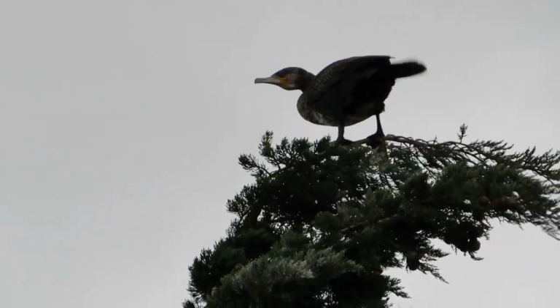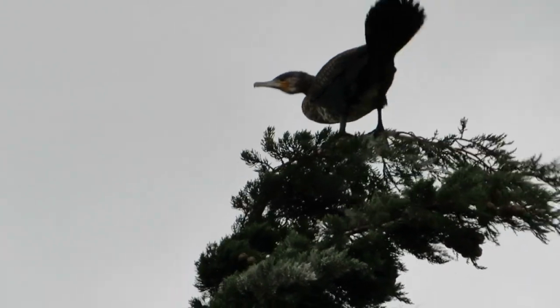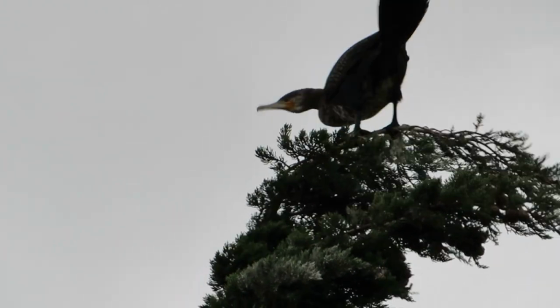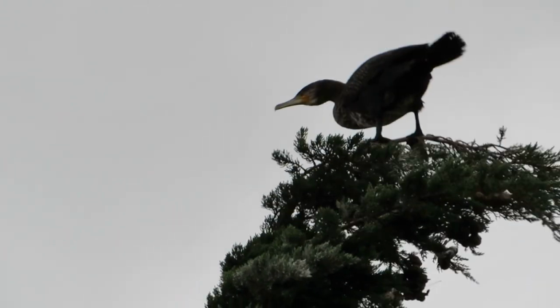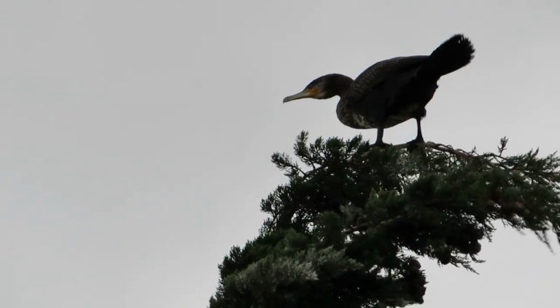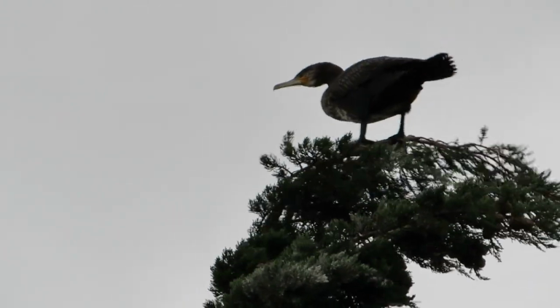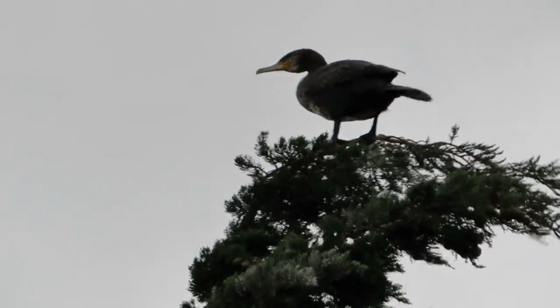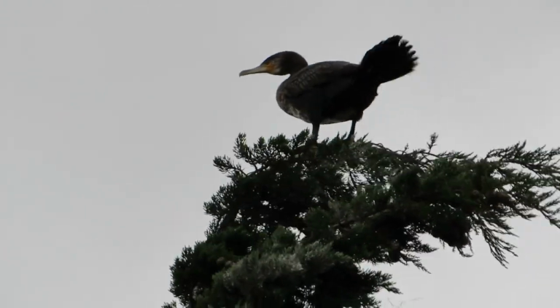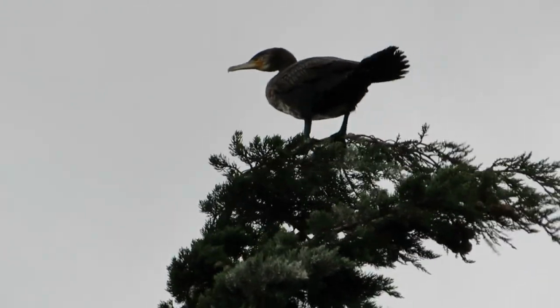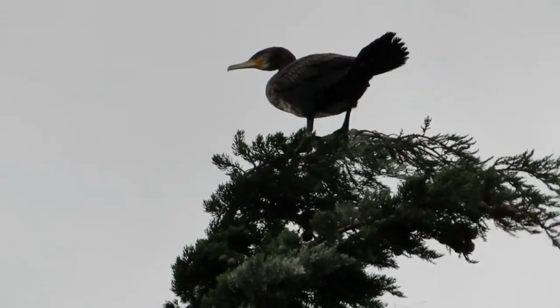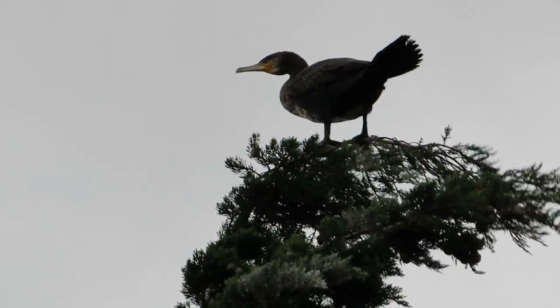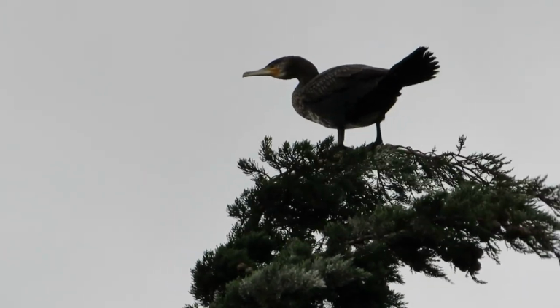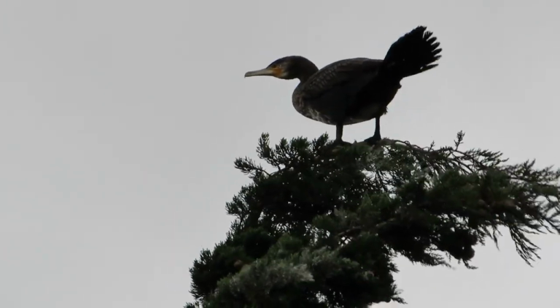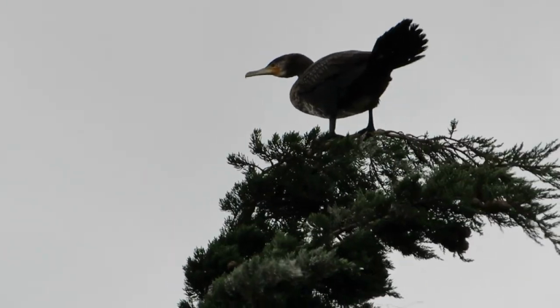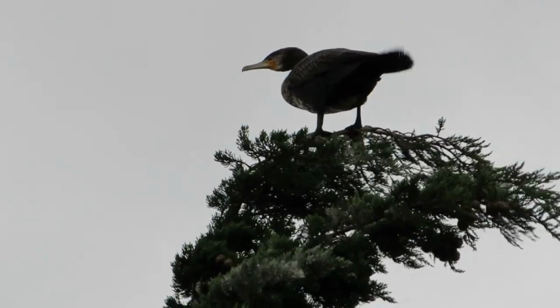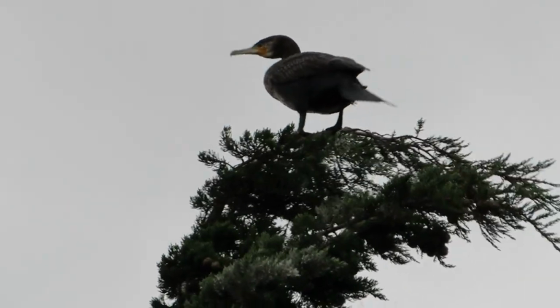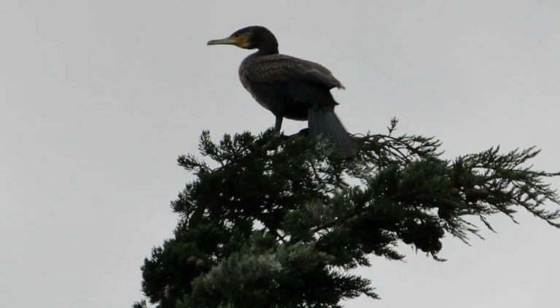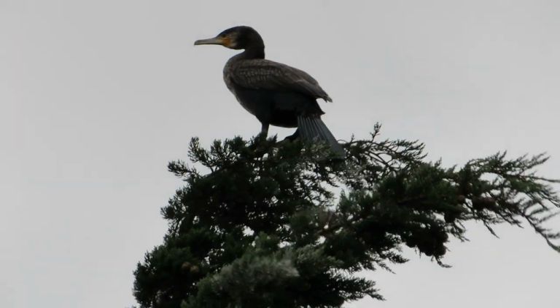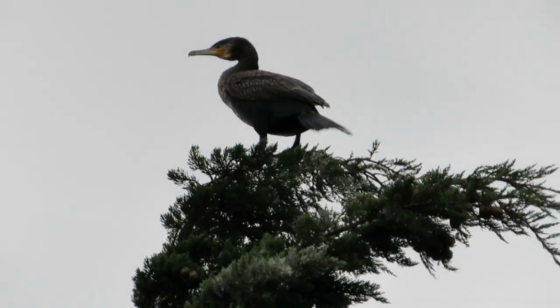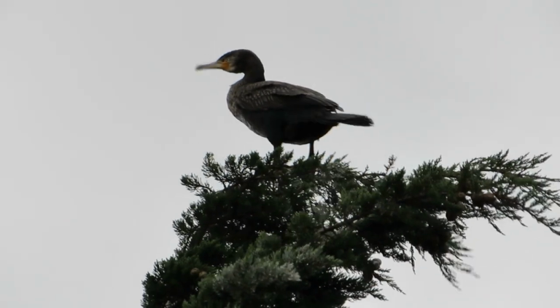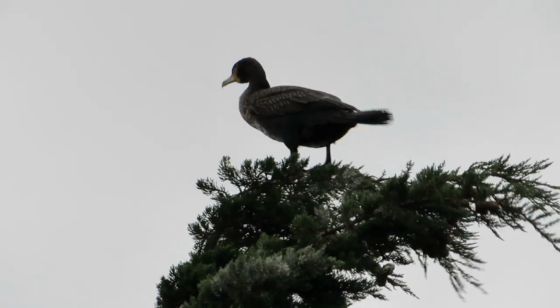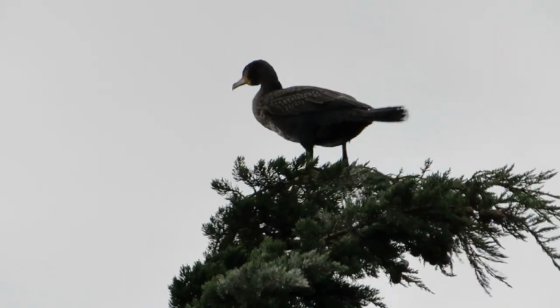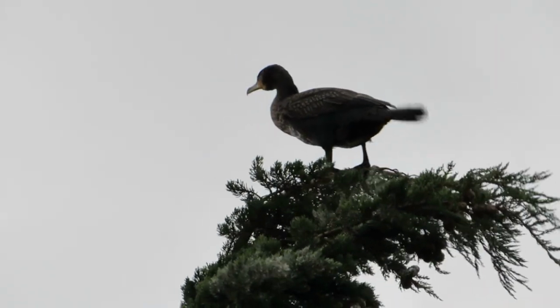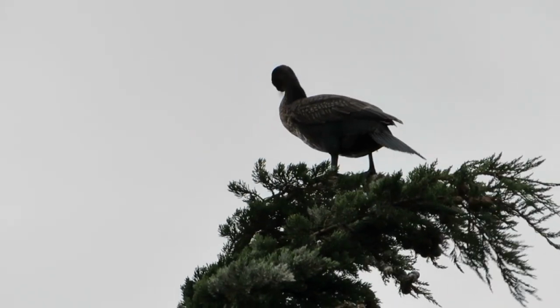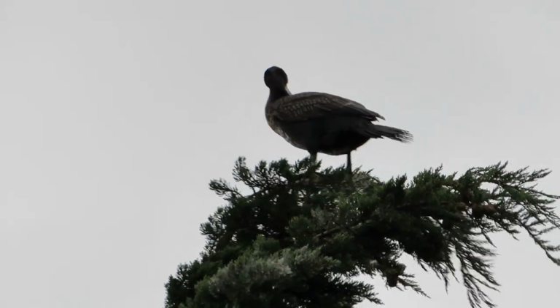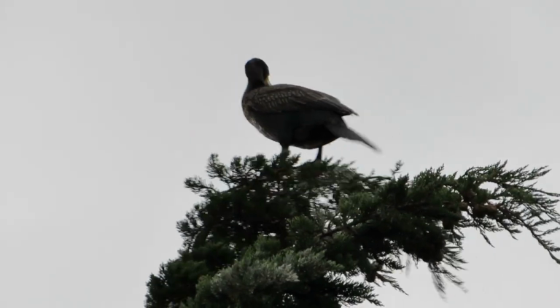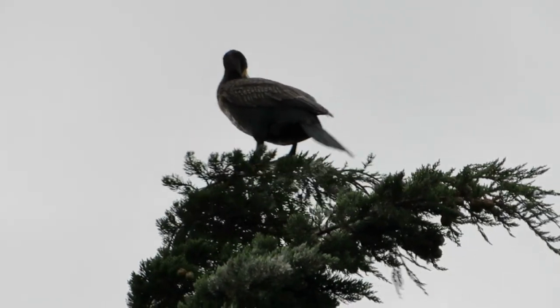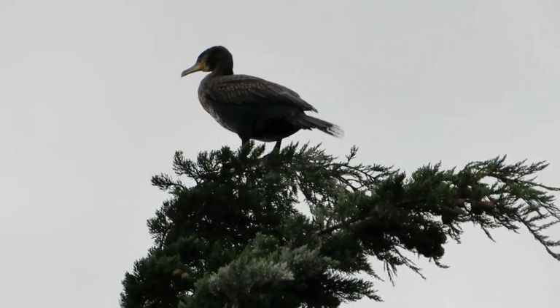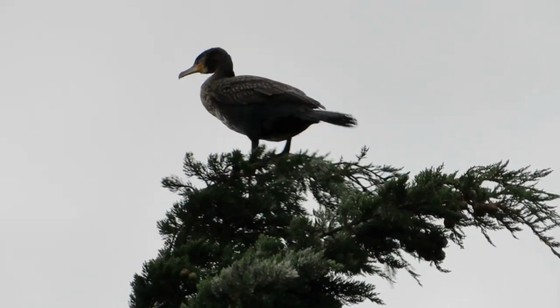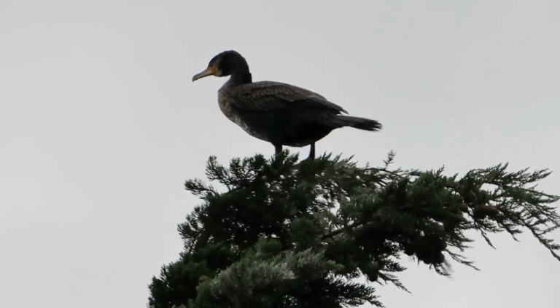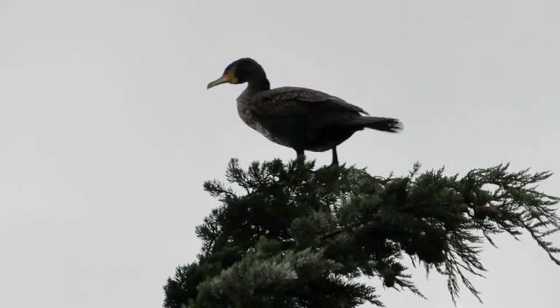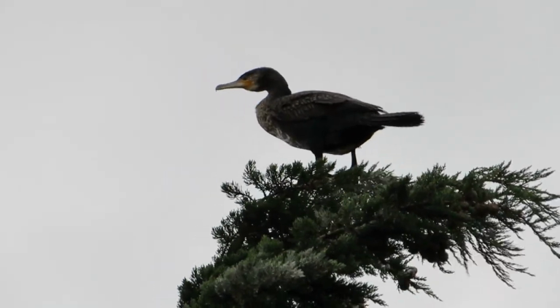Another bird nearby had made the natural choice, but in the strong coastal breeze it didn't look like it was finding it too easy to balance.